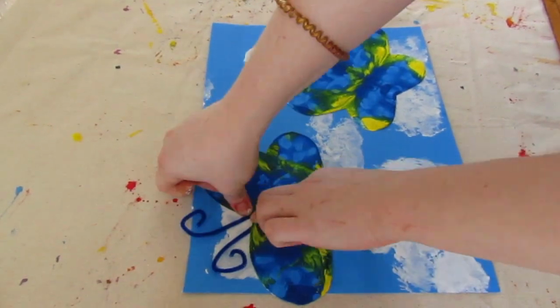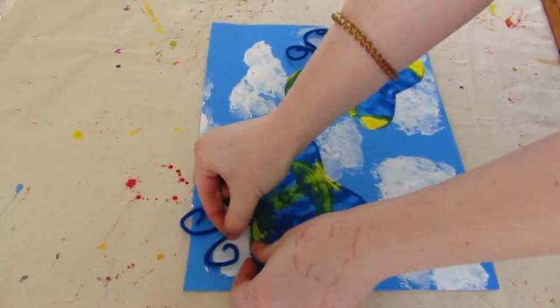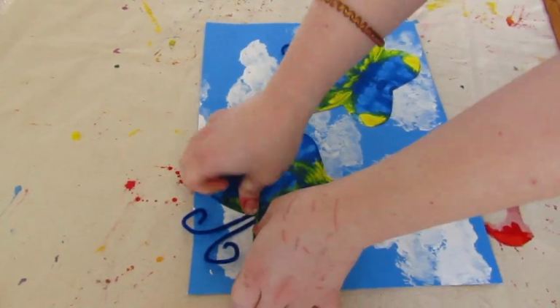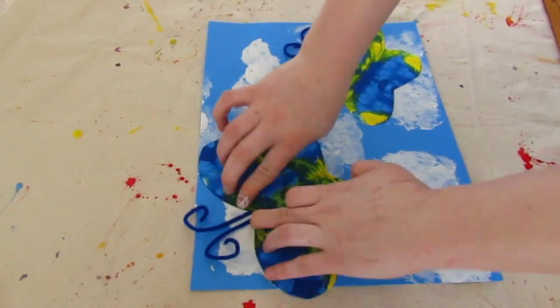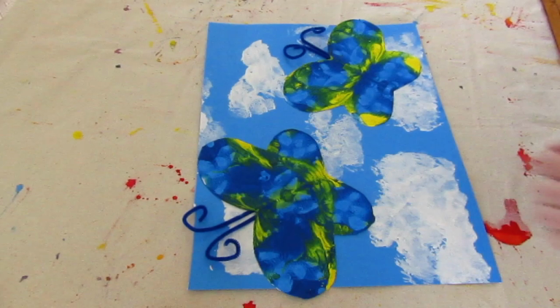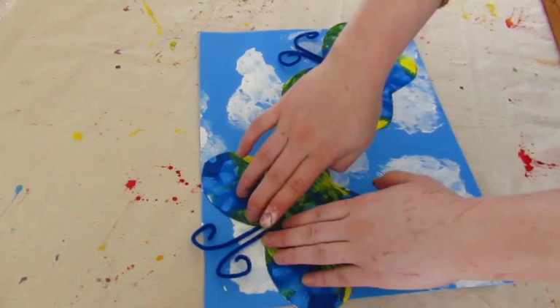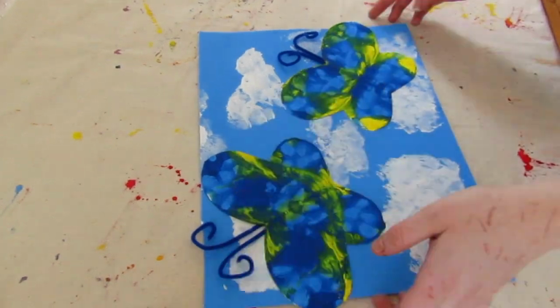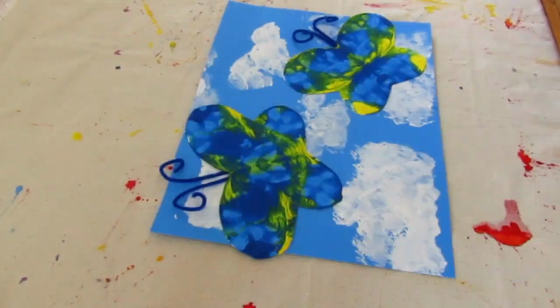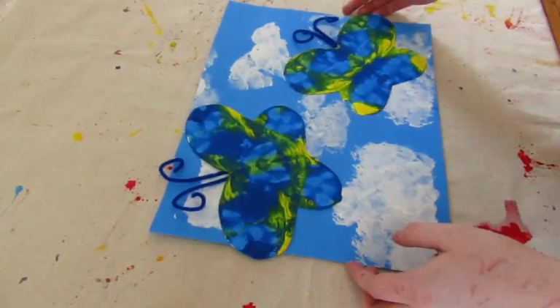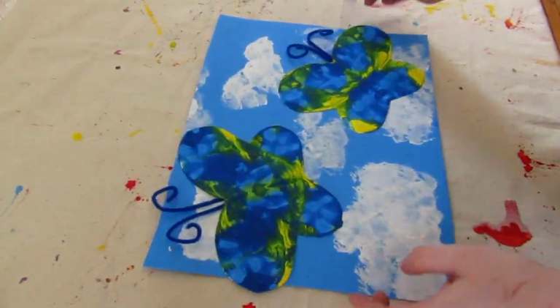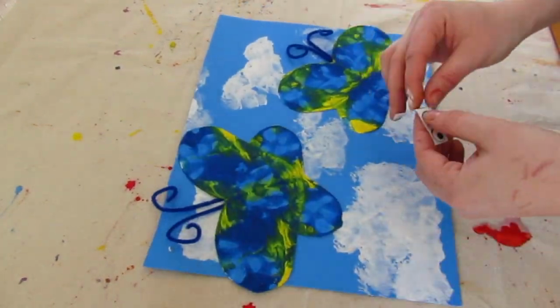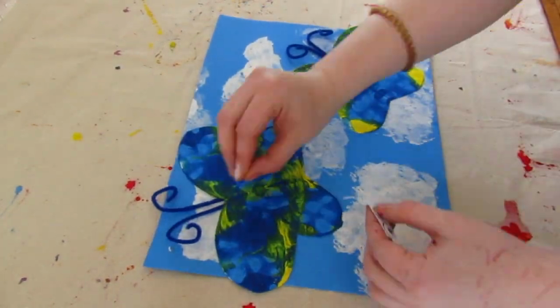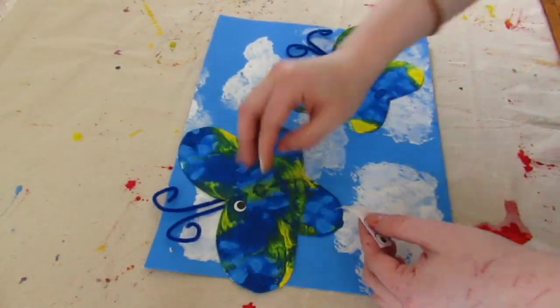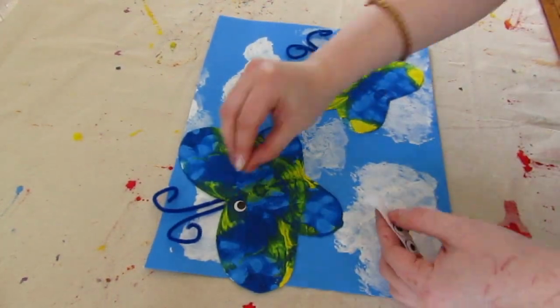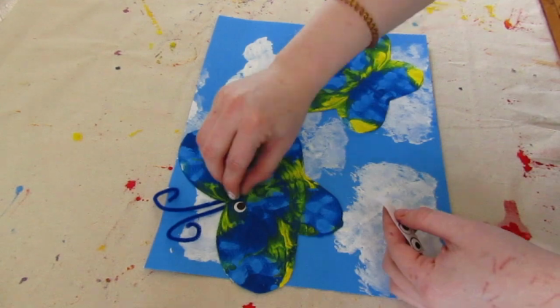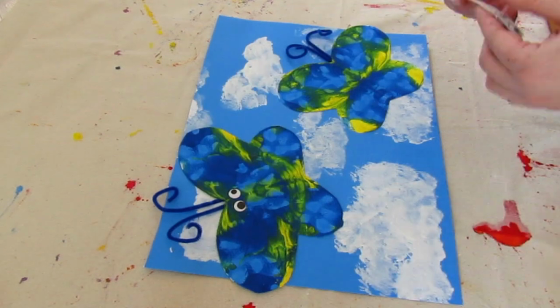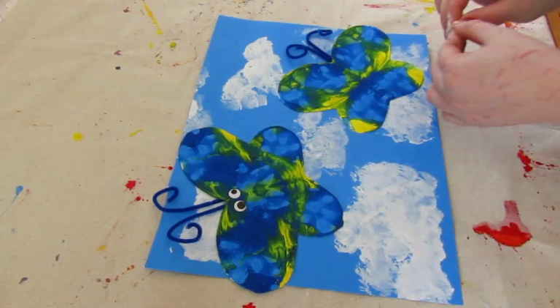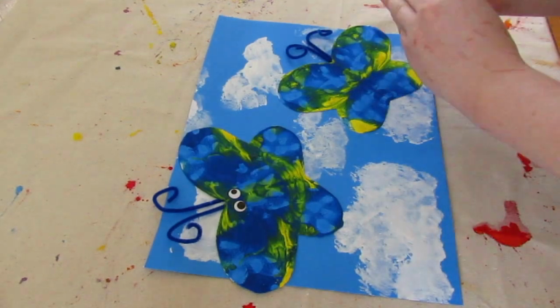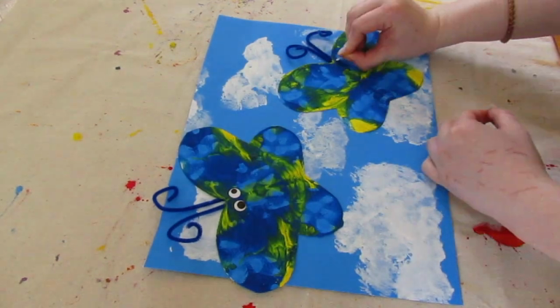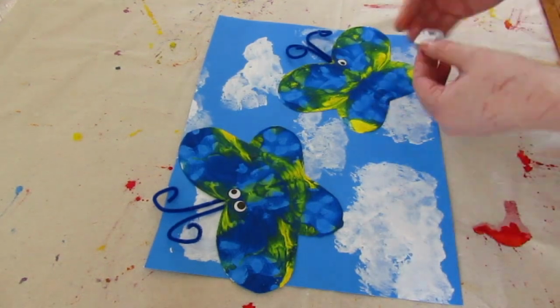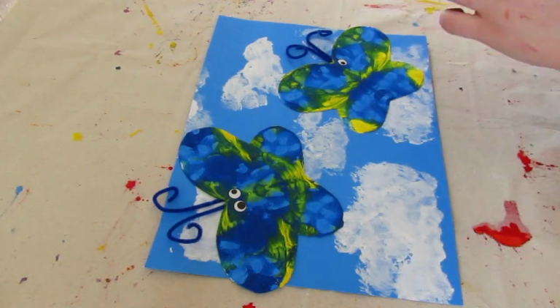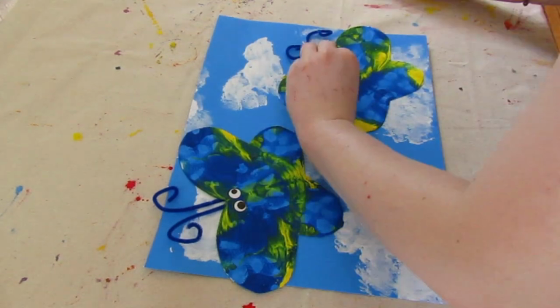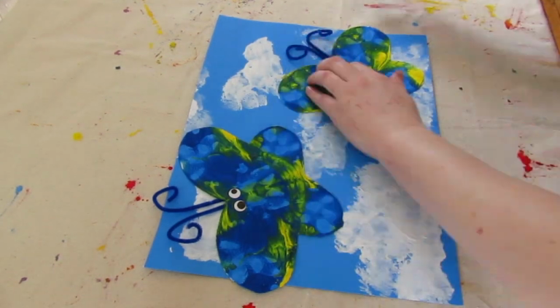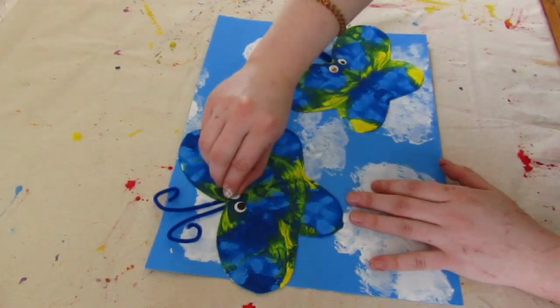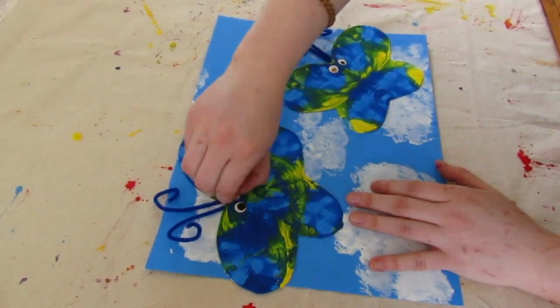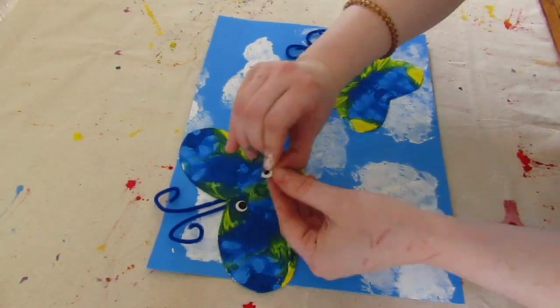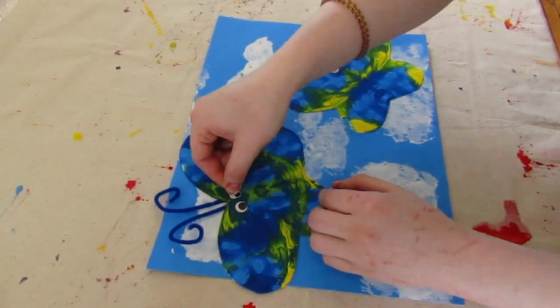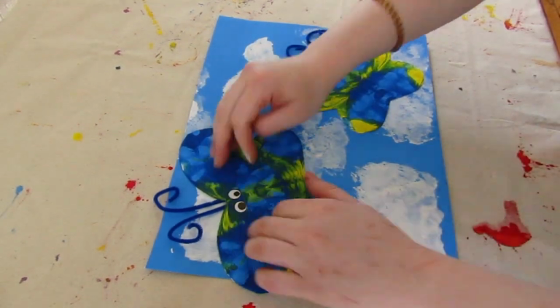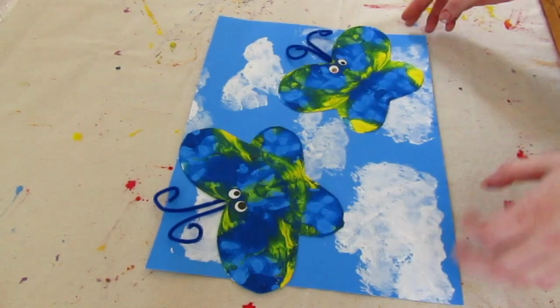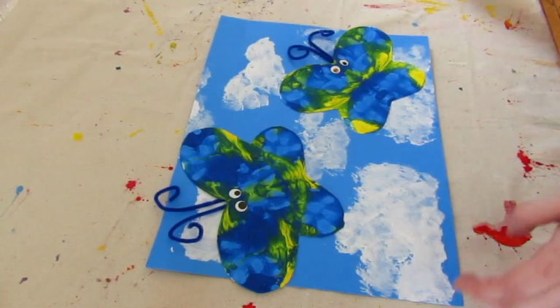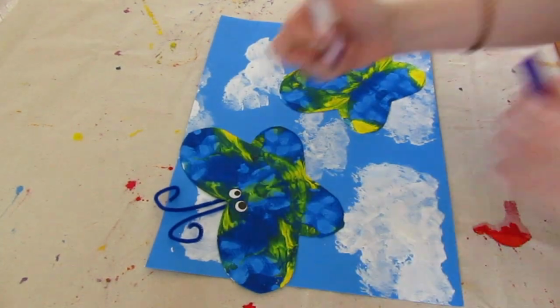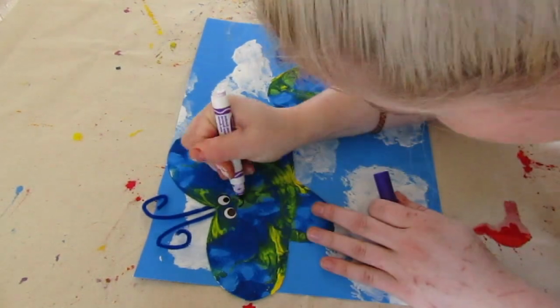To finish, add eye stickers to the butterflies and draw on faces. Now you're done with your masterpiece.